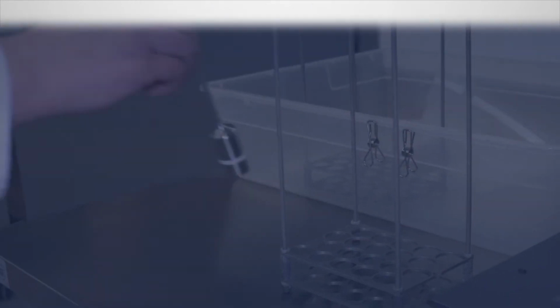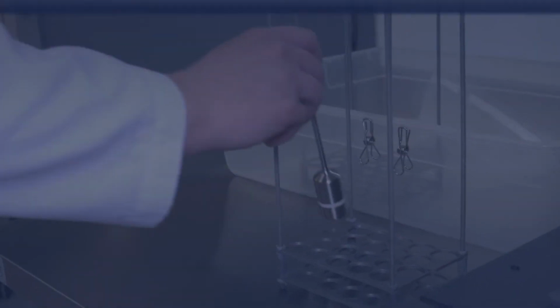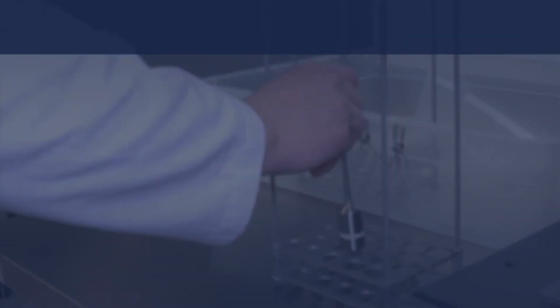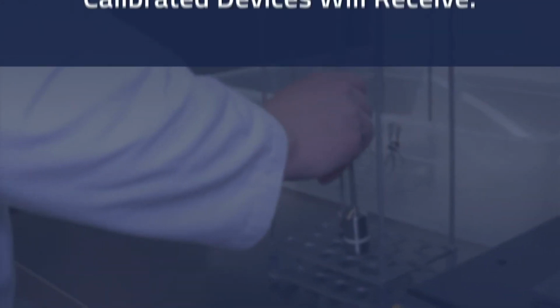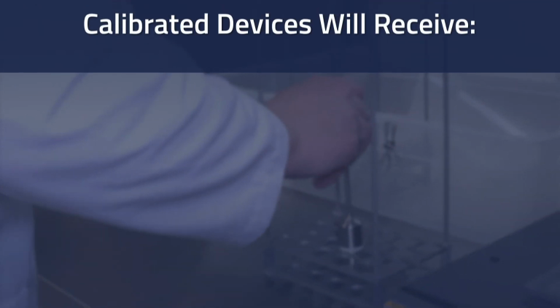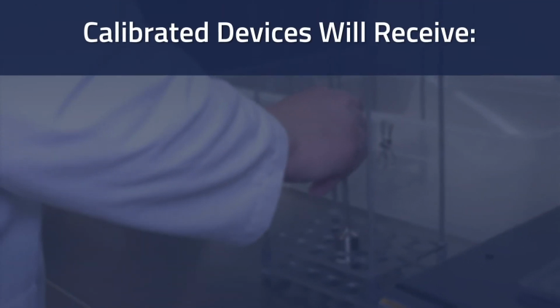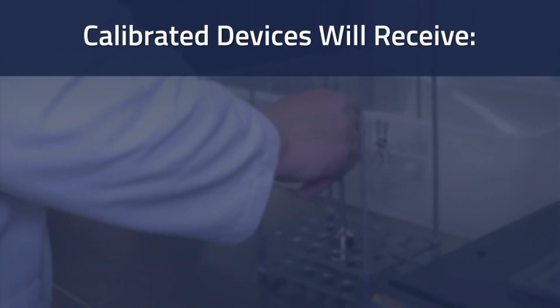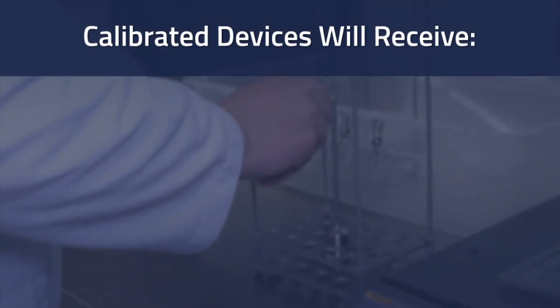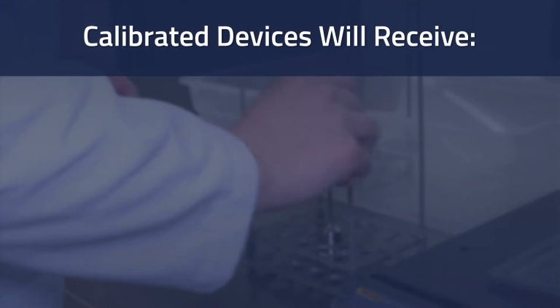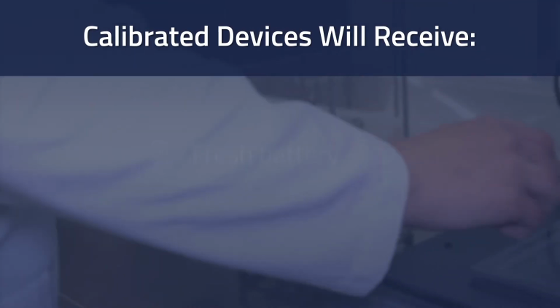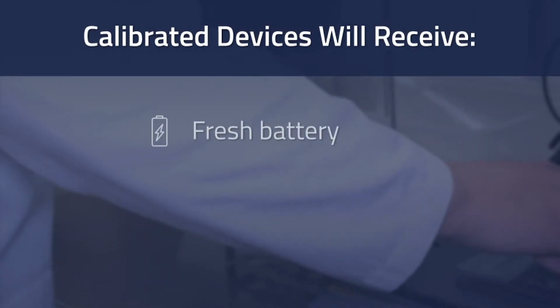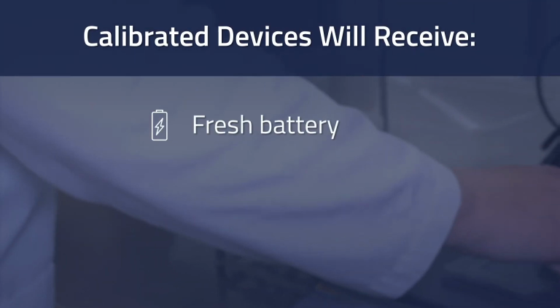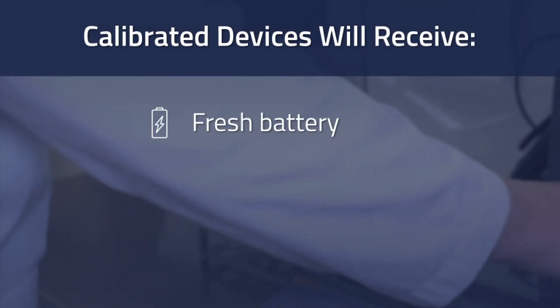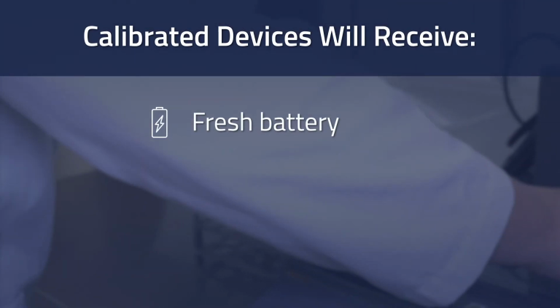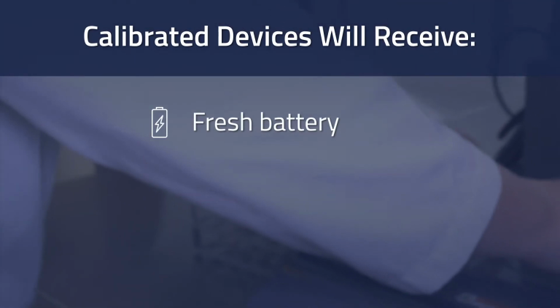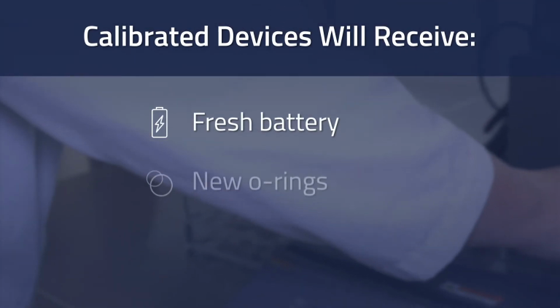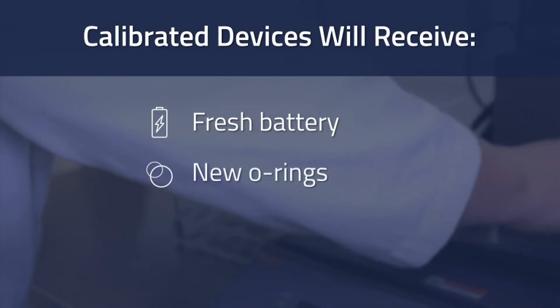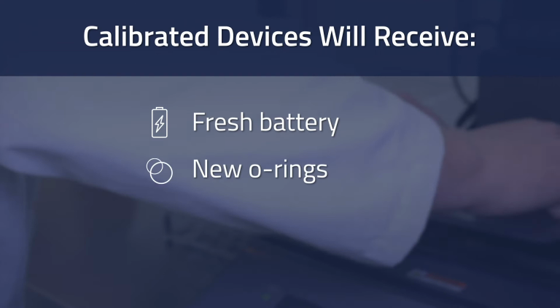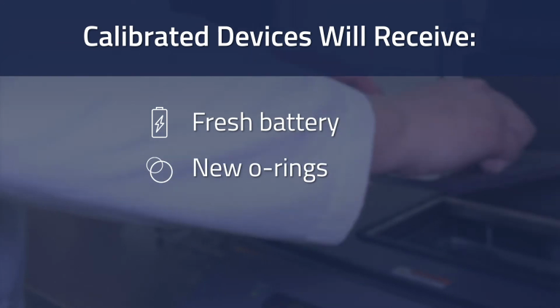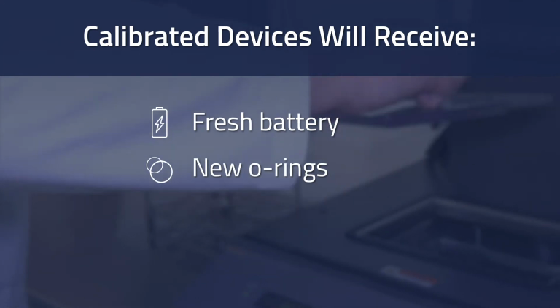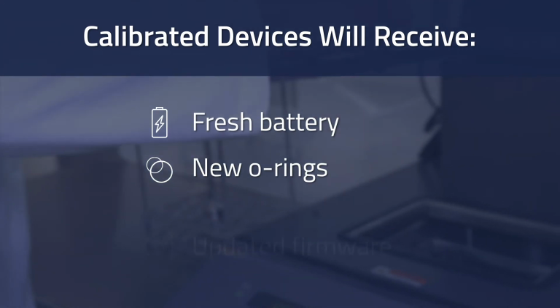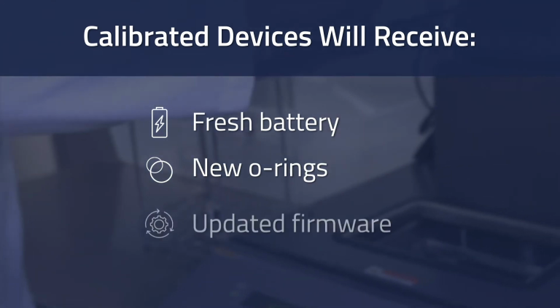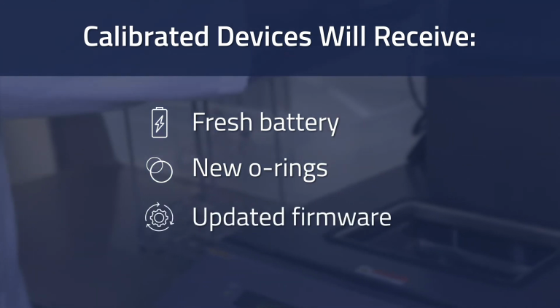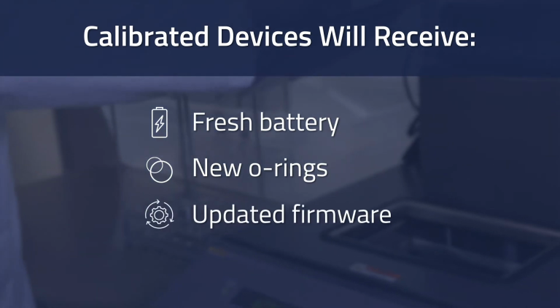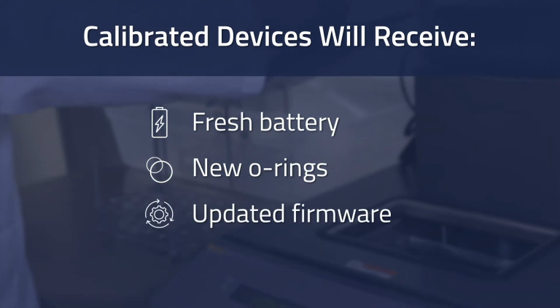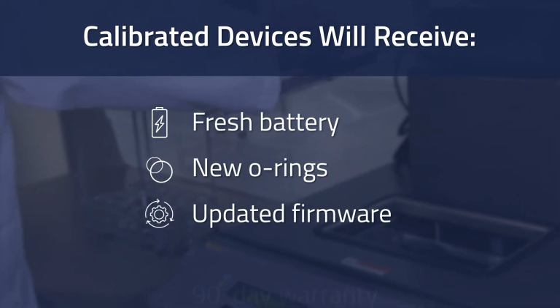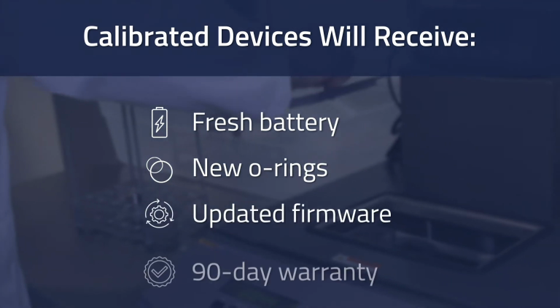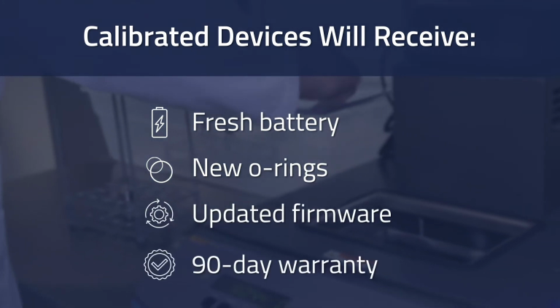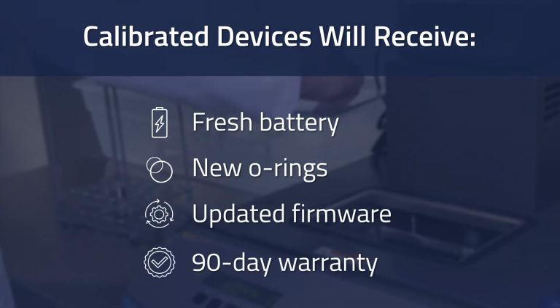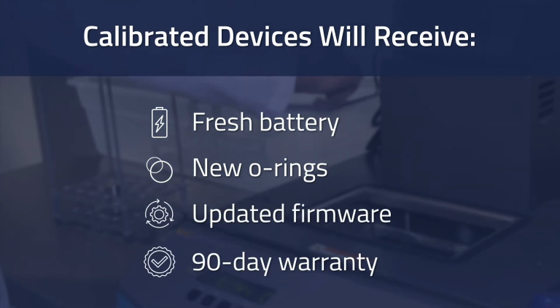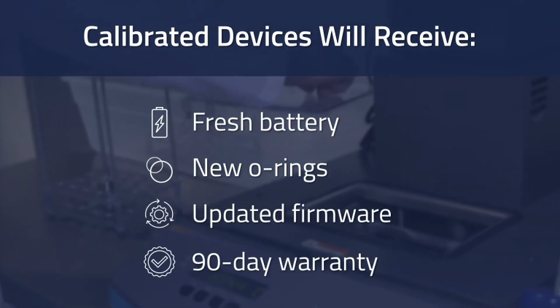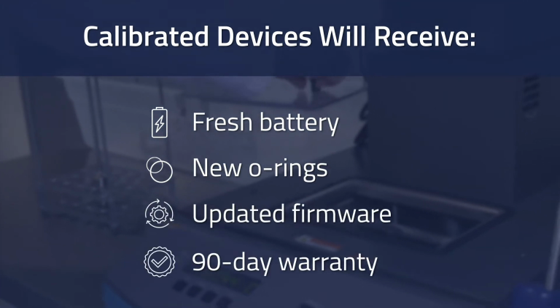As an added benefit, each device will be returned with a fresh battery, new O-rings, updated firmware, and a 90-day warranty.